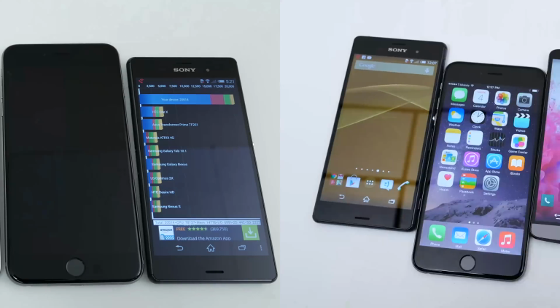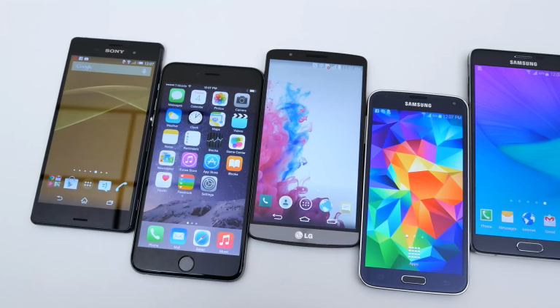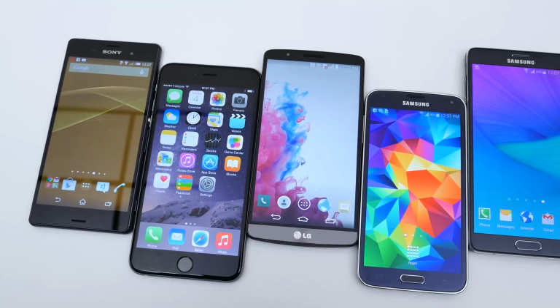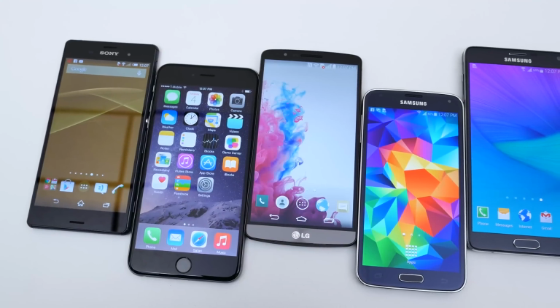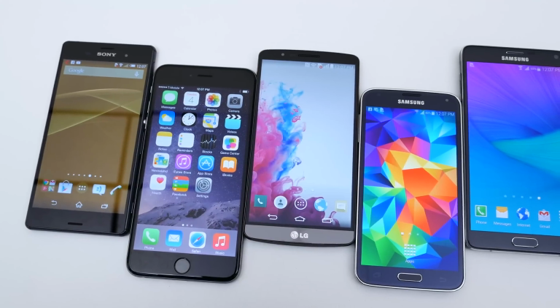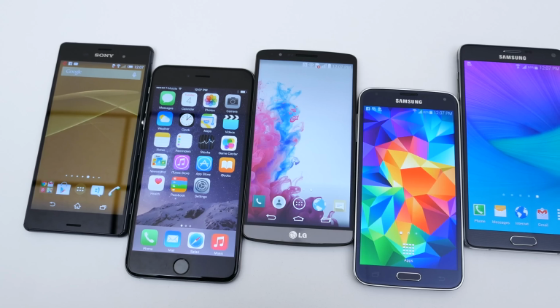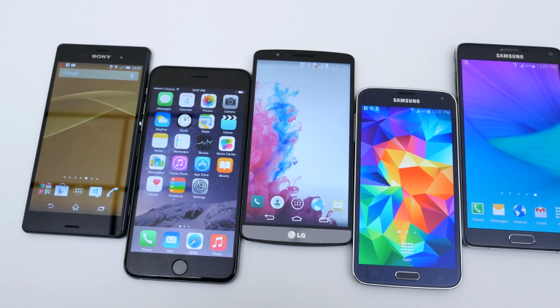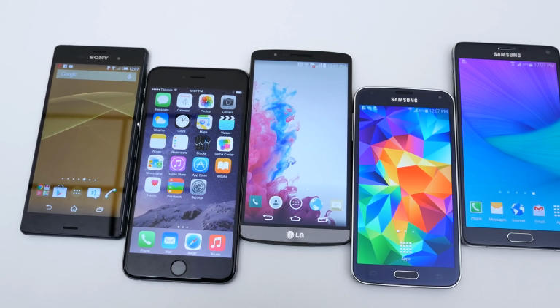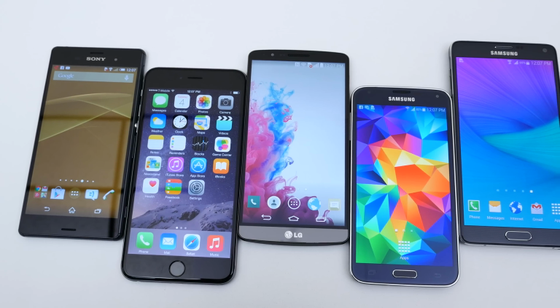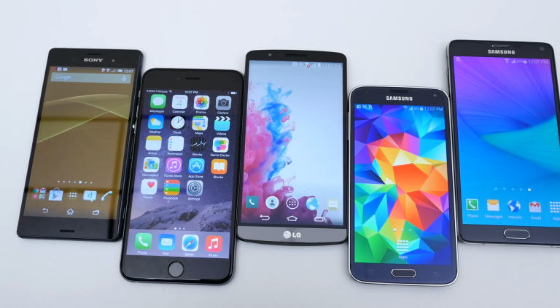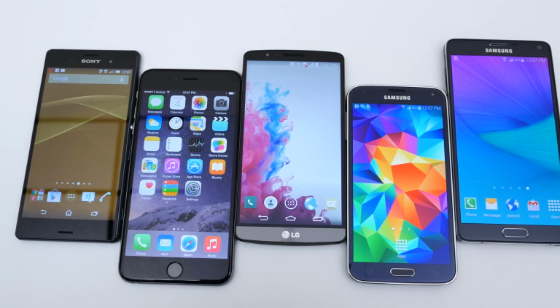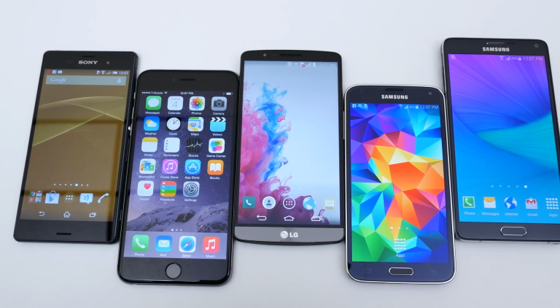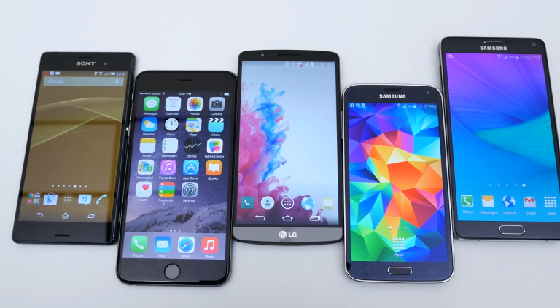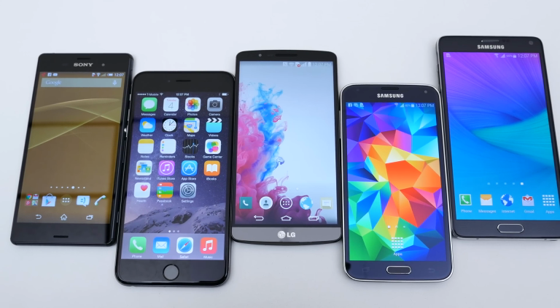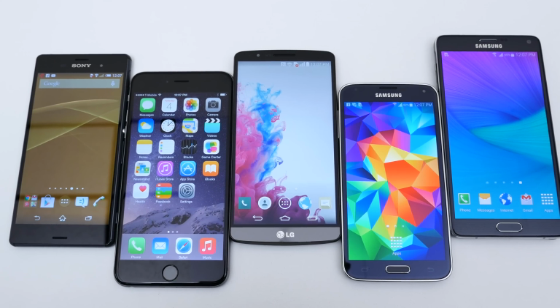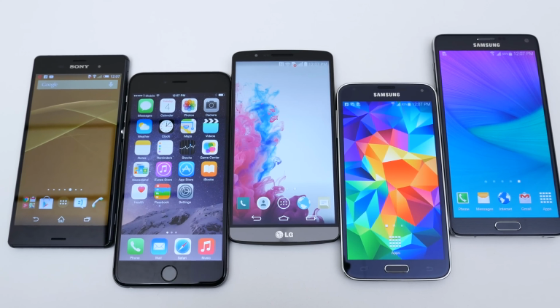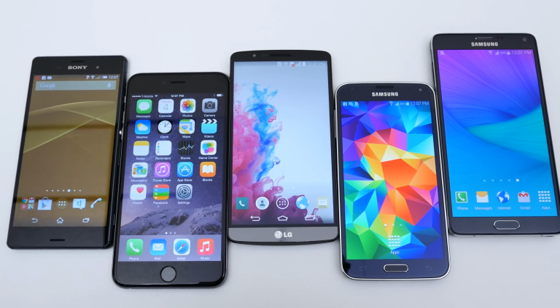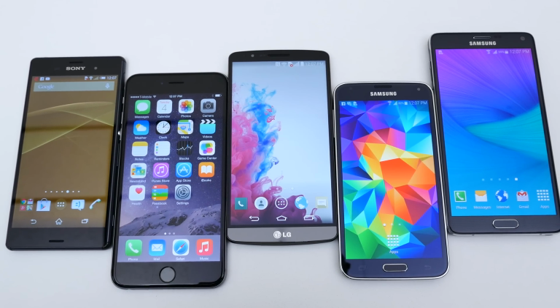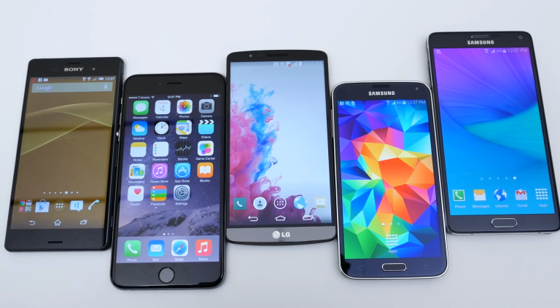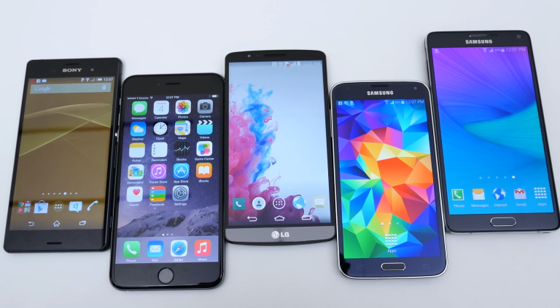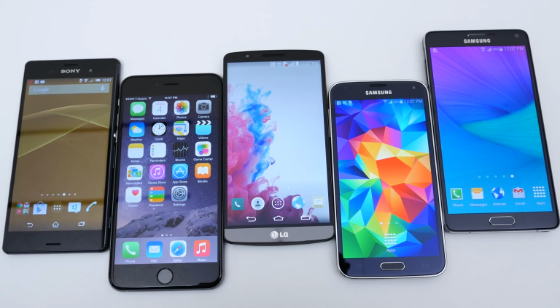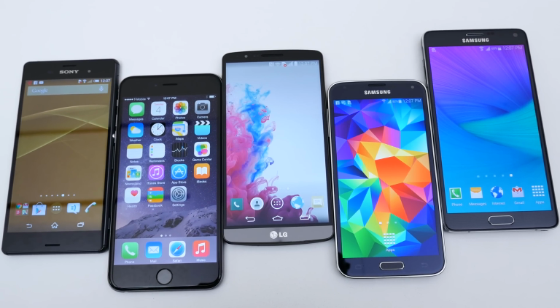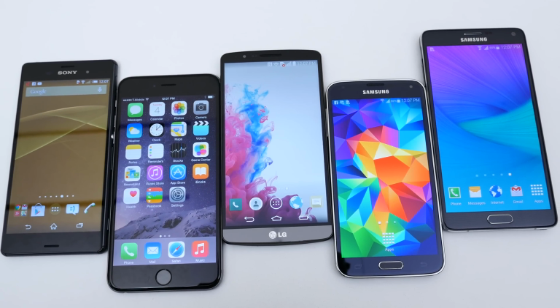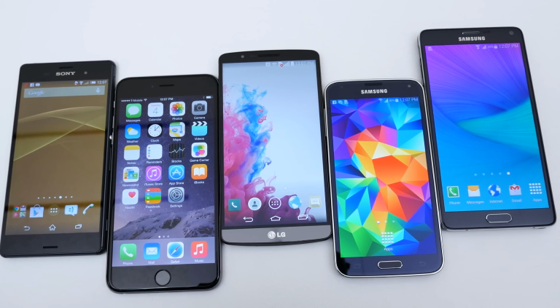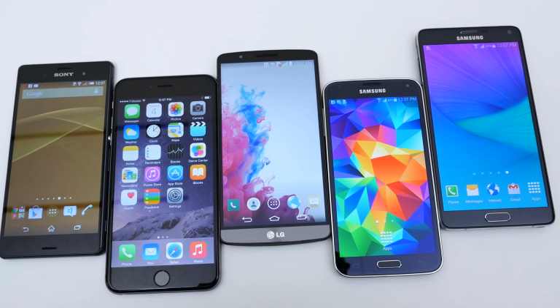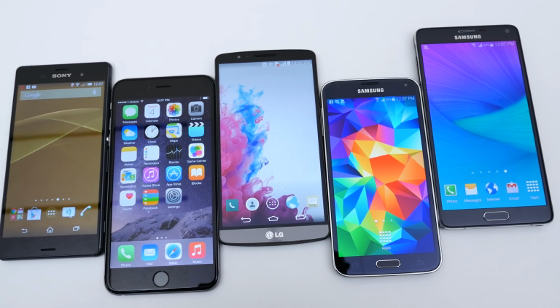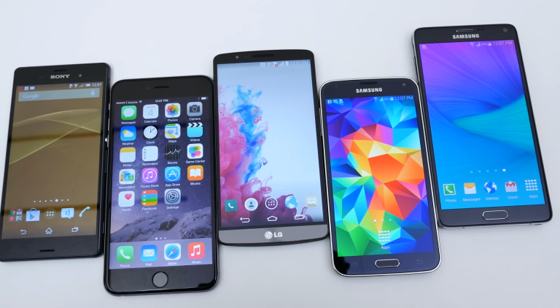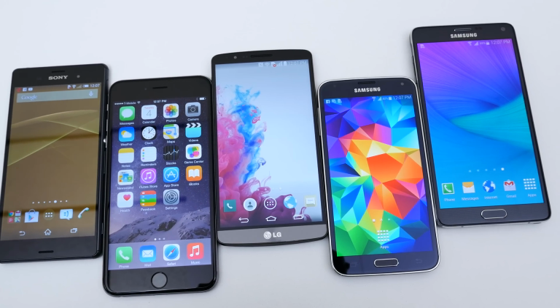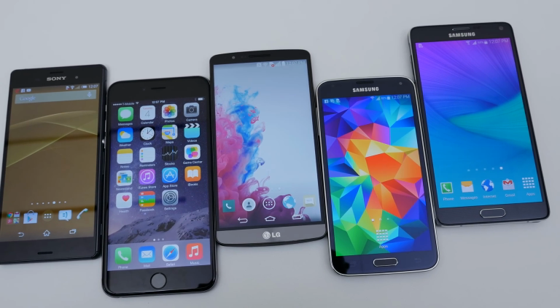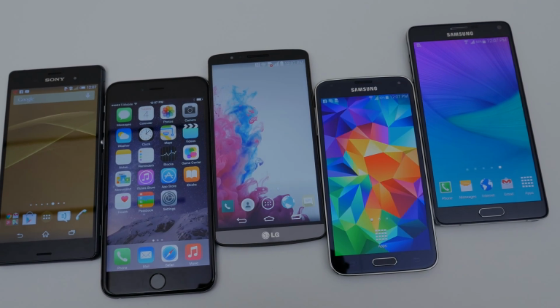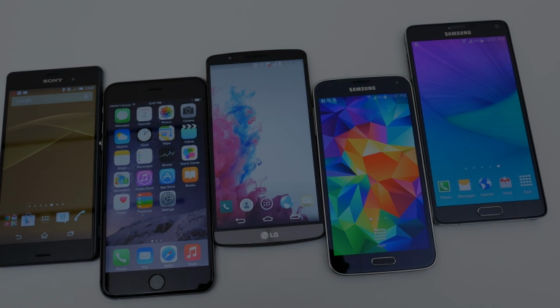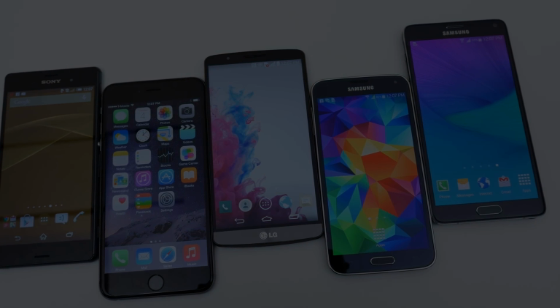Alright guys, this is it for the video. Please let me know if there are any other videos you would like to see with these phones. This is Bob from TechSource and like always, I'll see you next time.